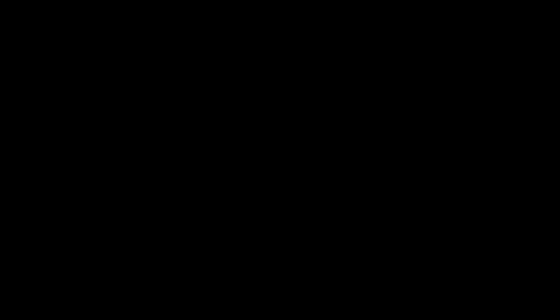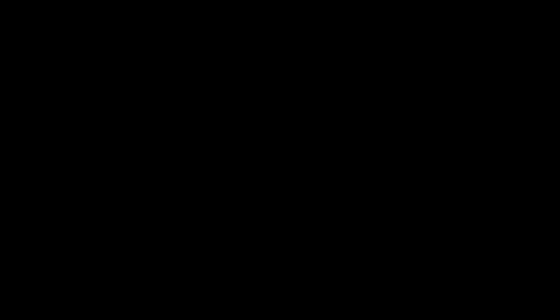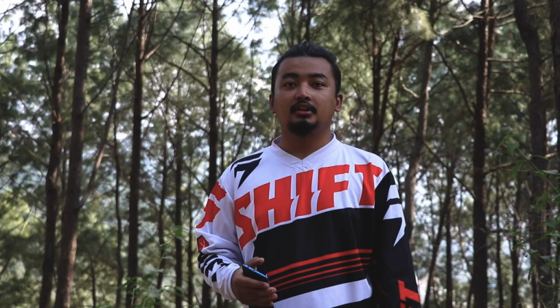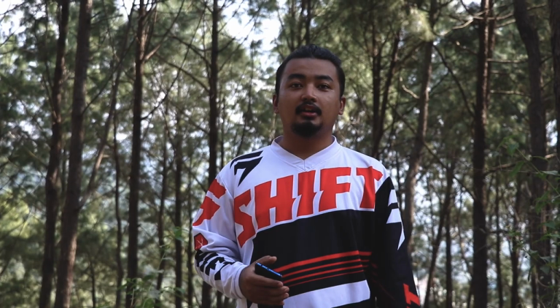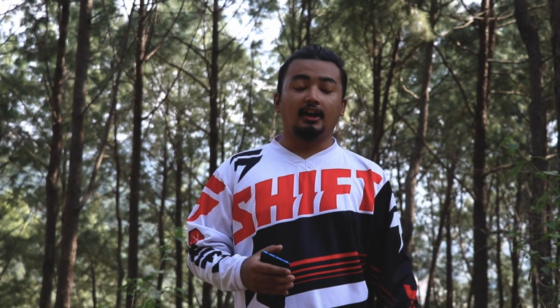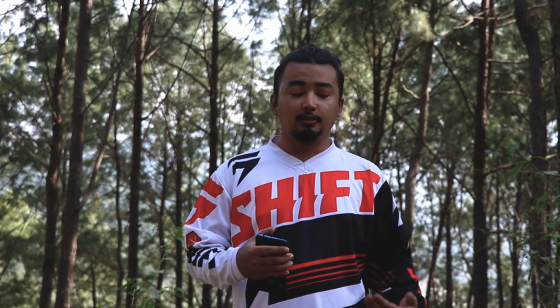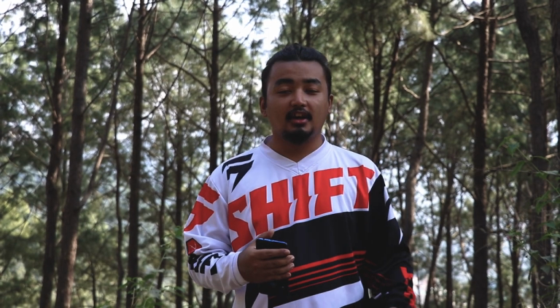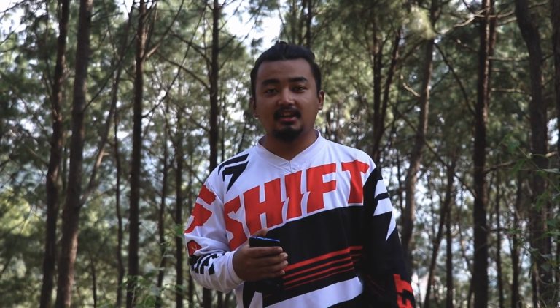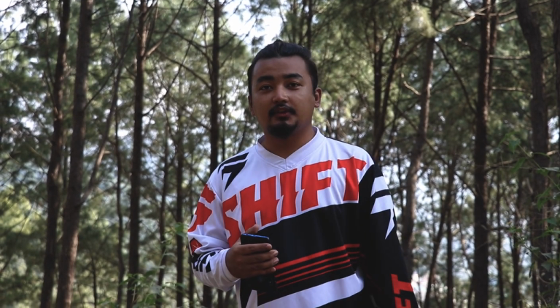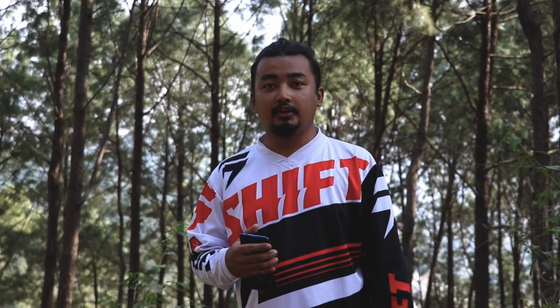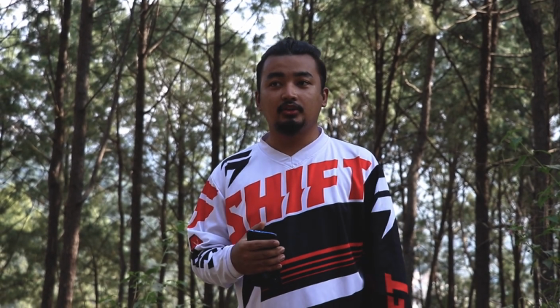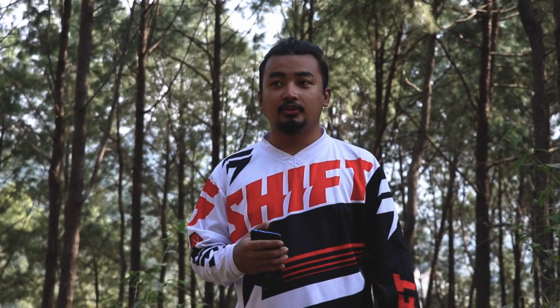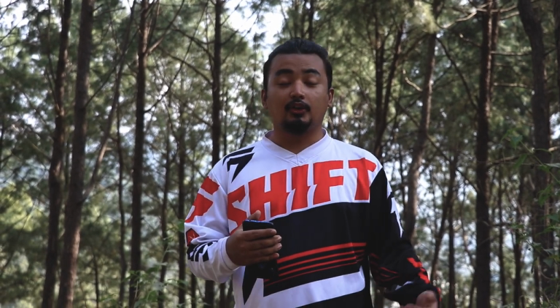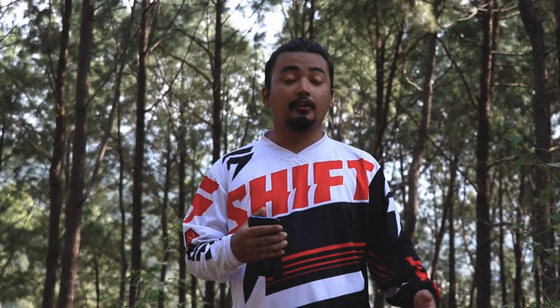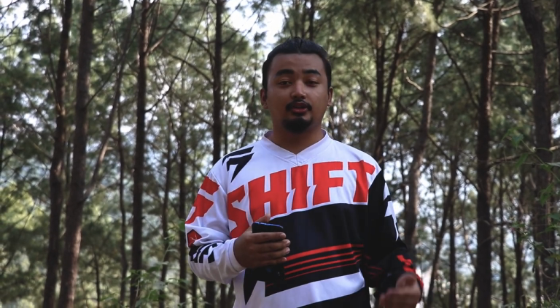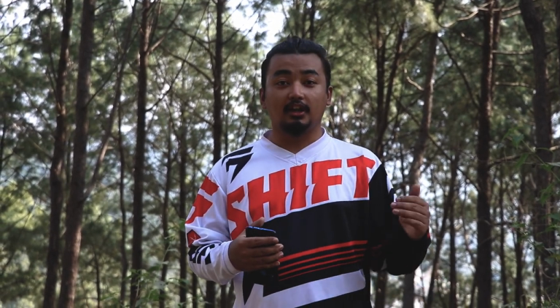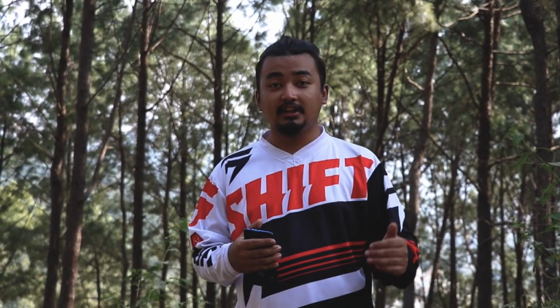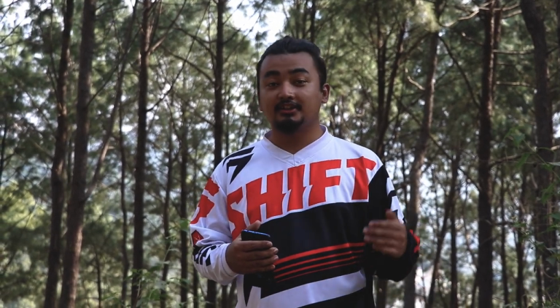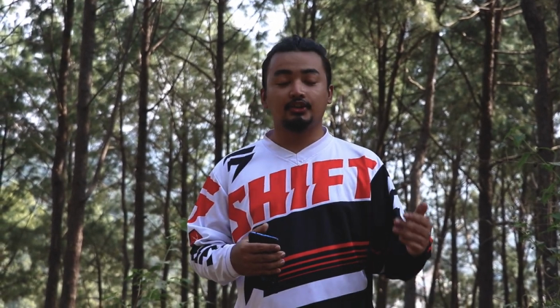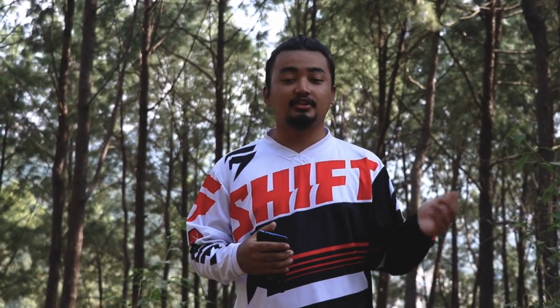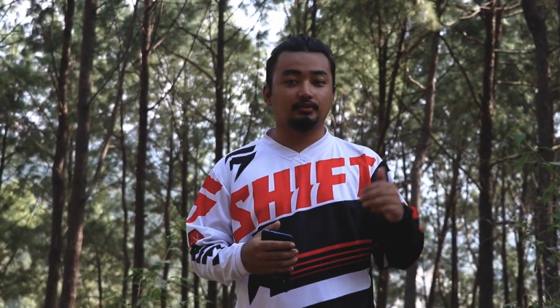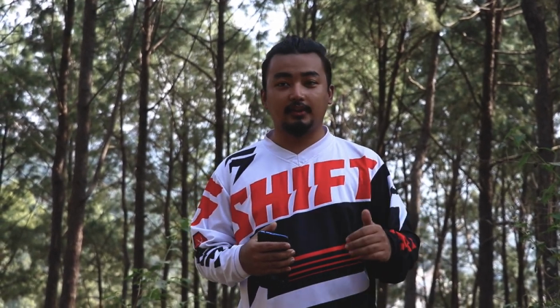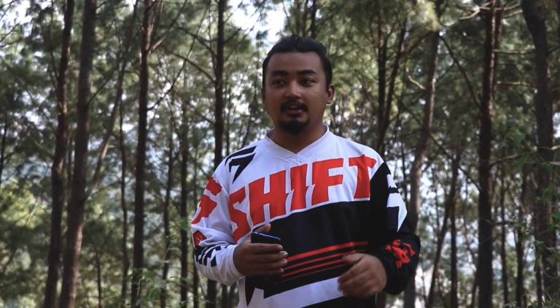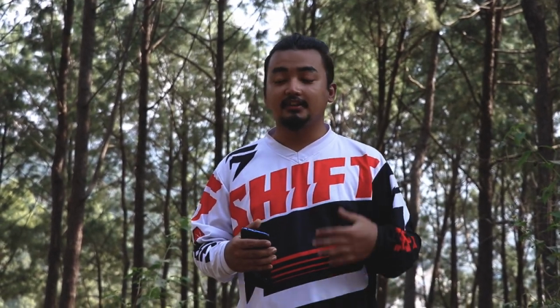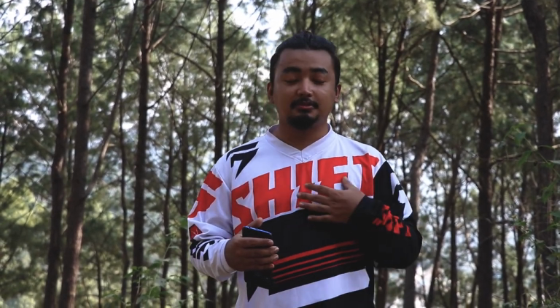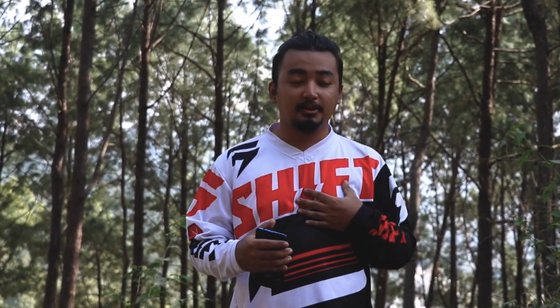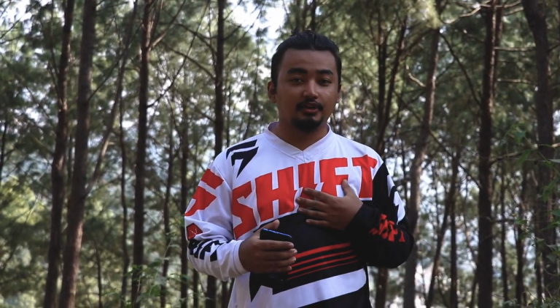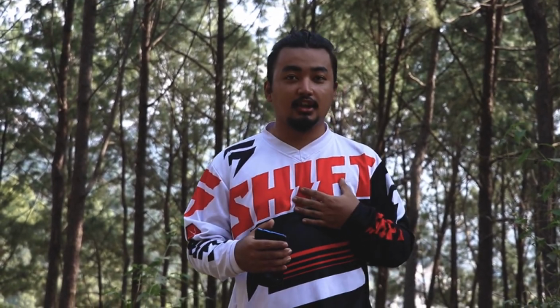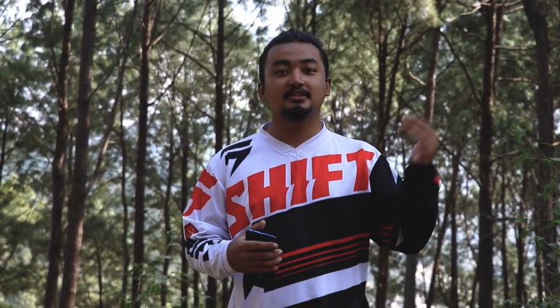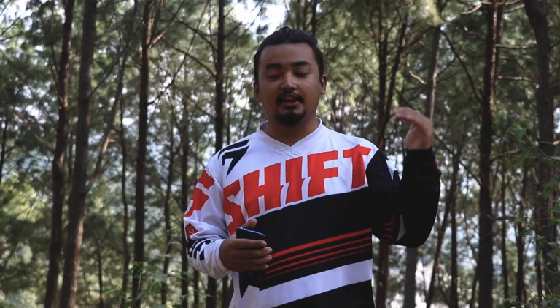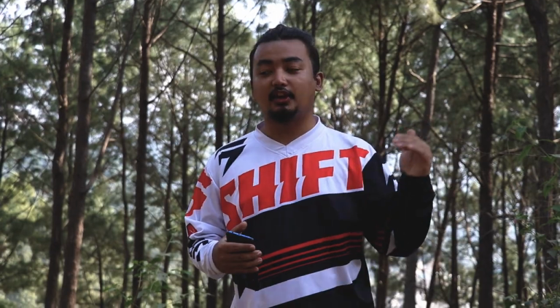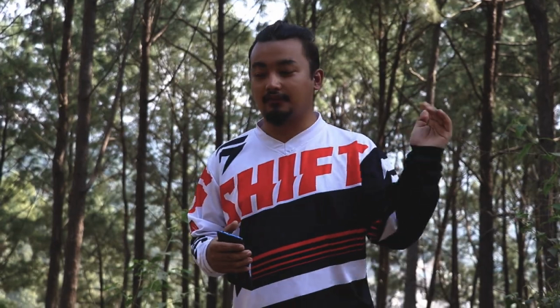I hope you guys liked the video. Don't forget to like, share, and subscribe. This is Bikendra Khulal signing off.